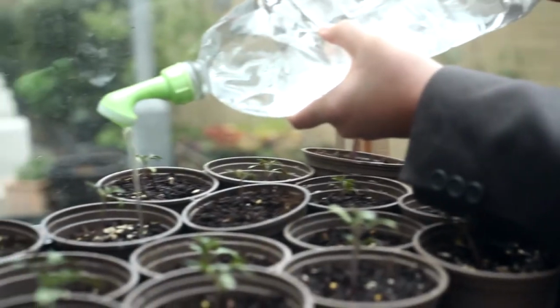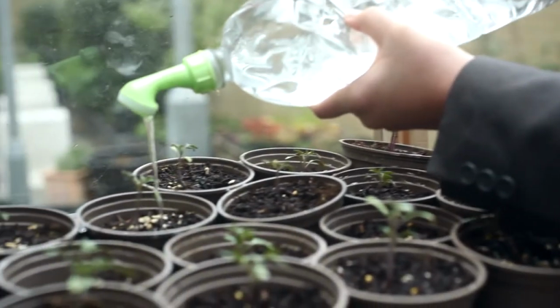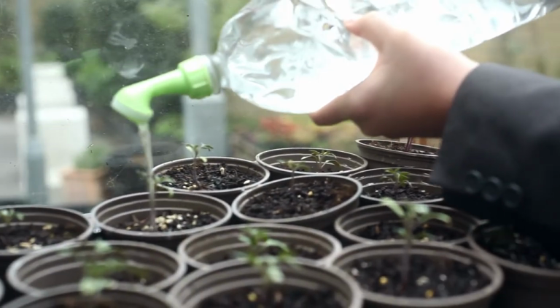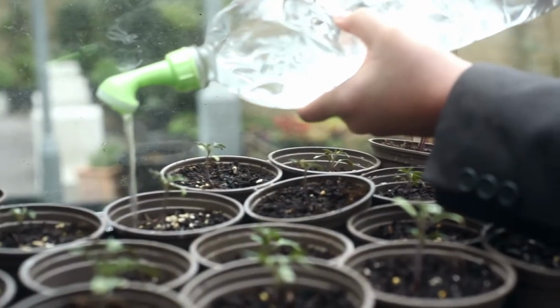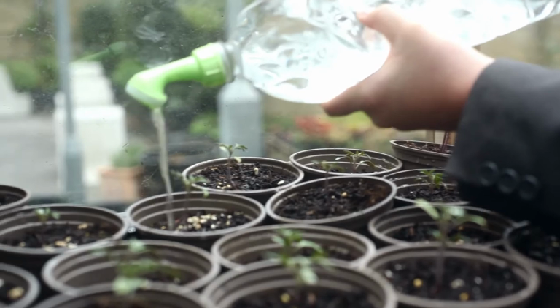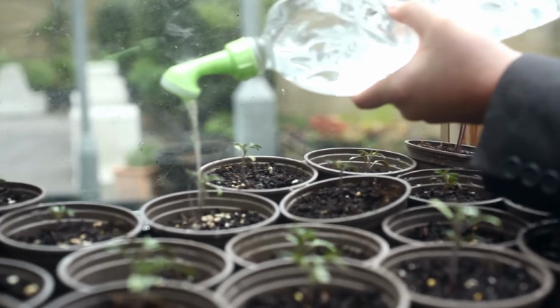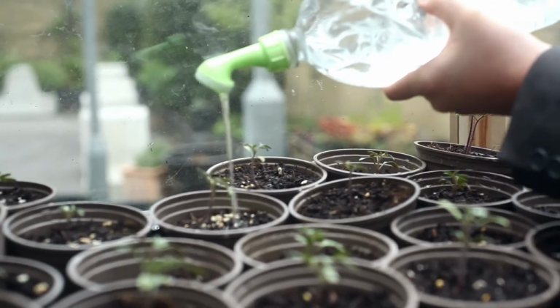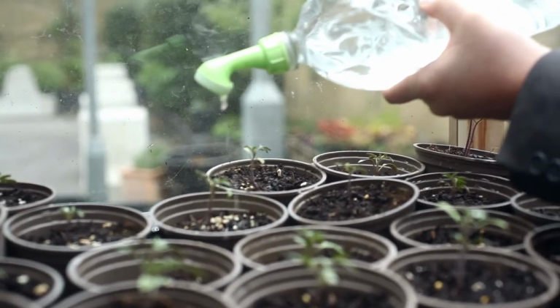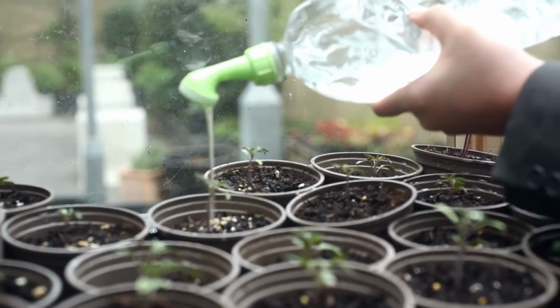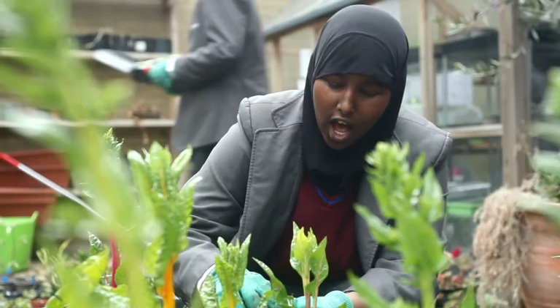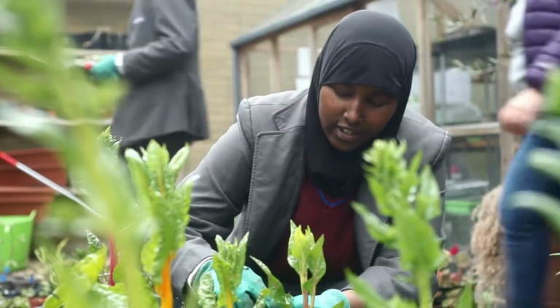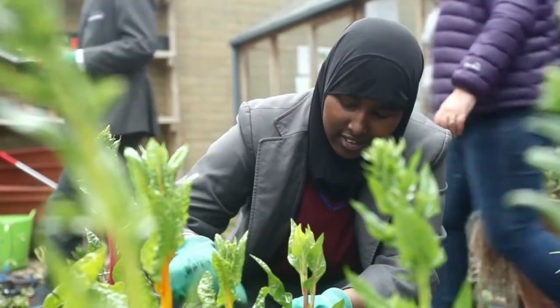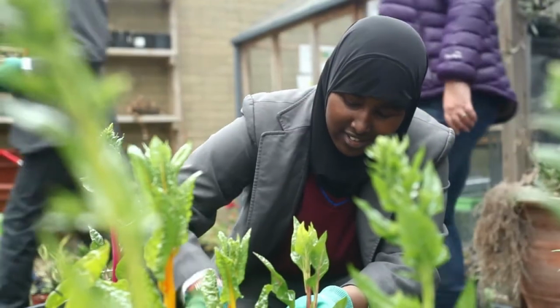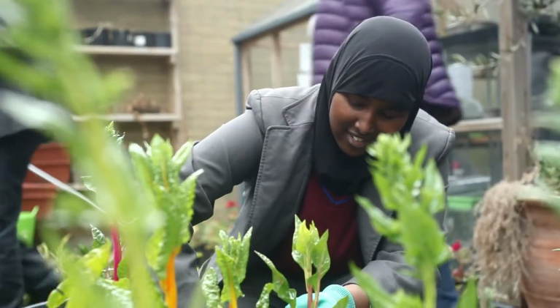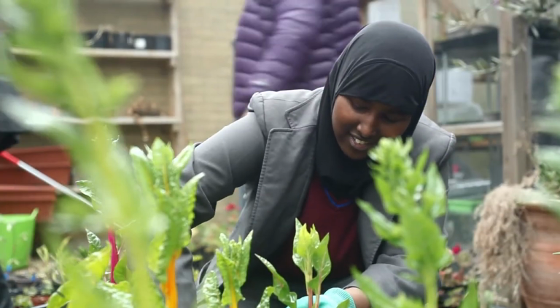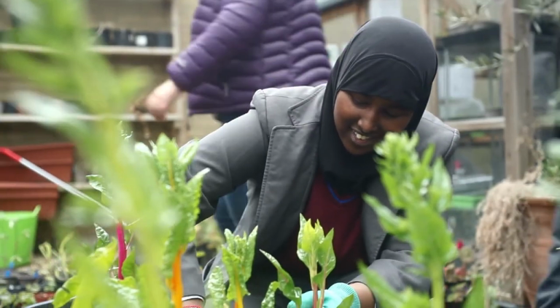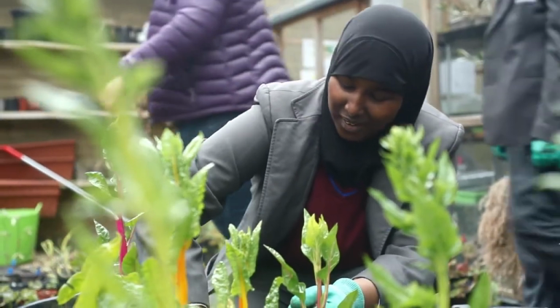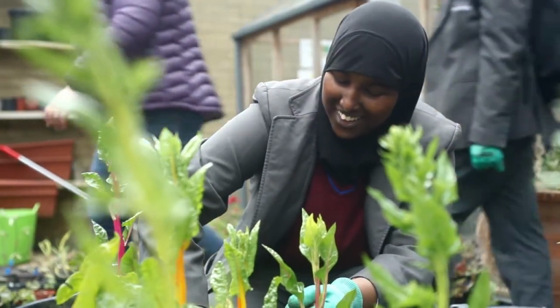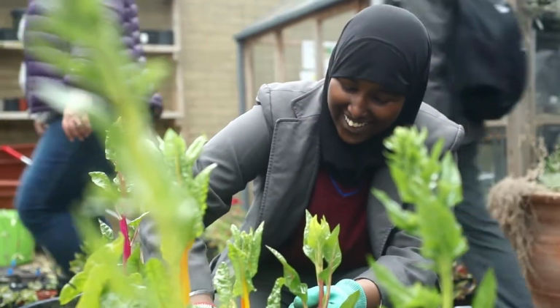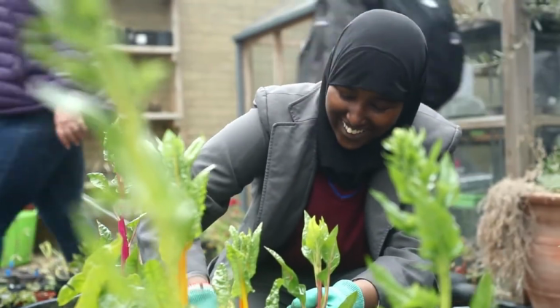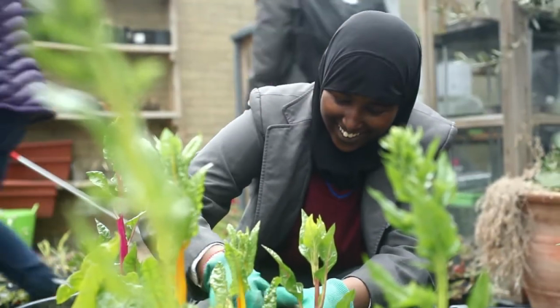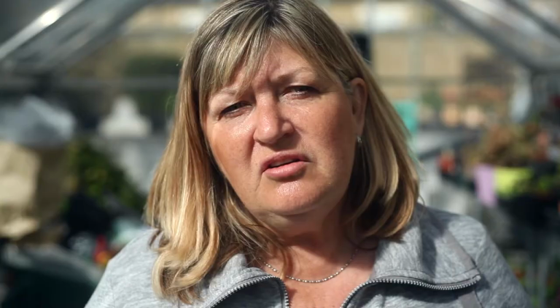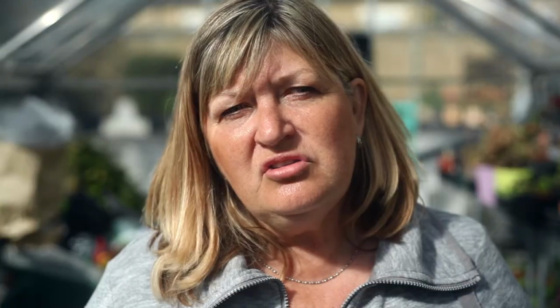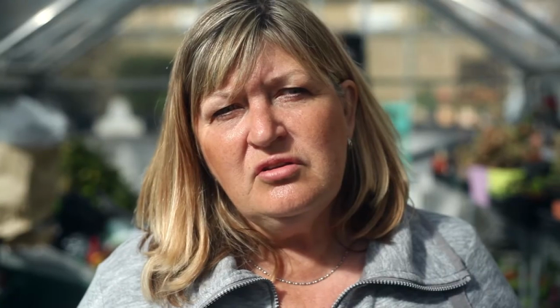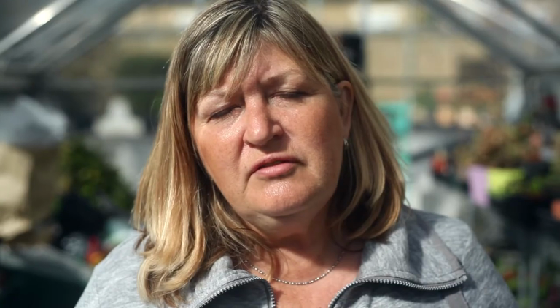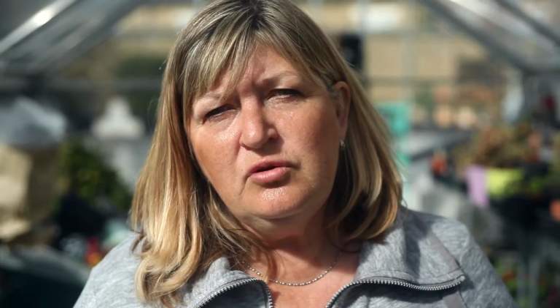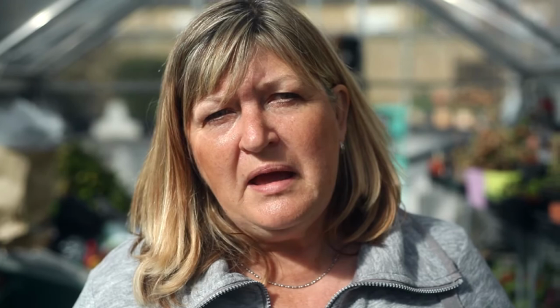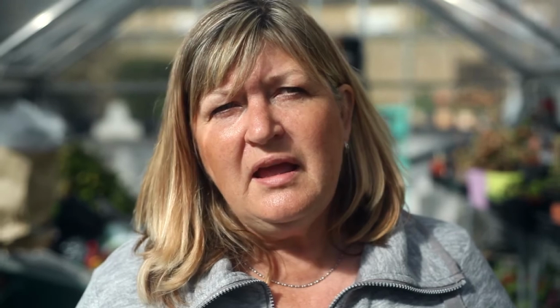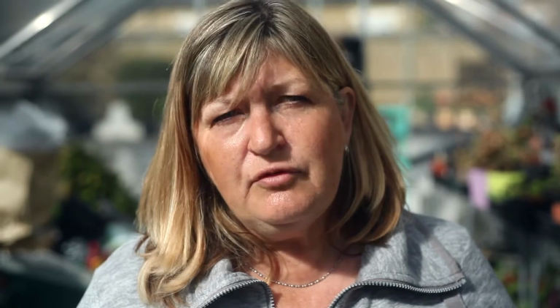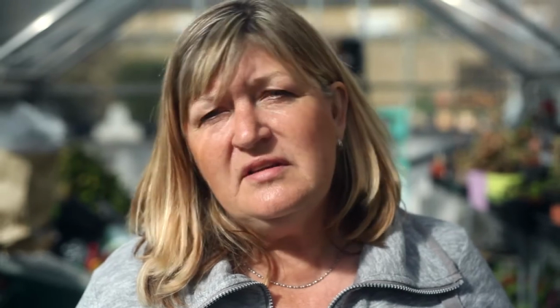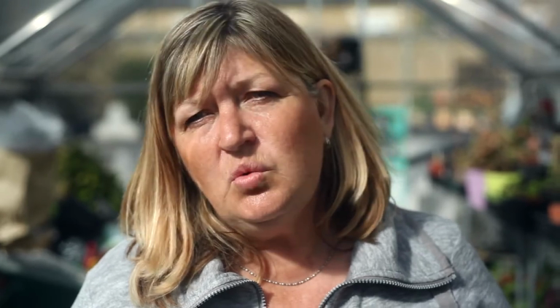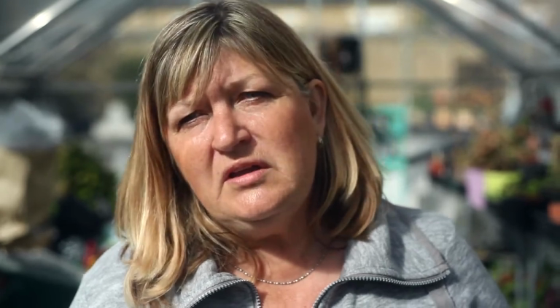When we're harvesting anything that we can harvest, we make sure we put some into the food bank every single week.